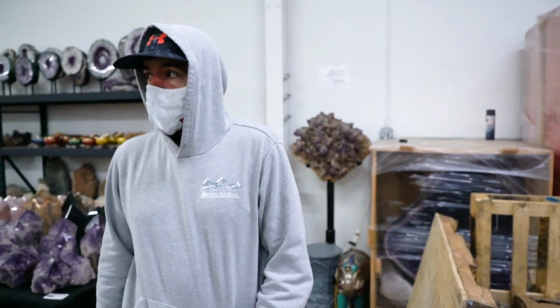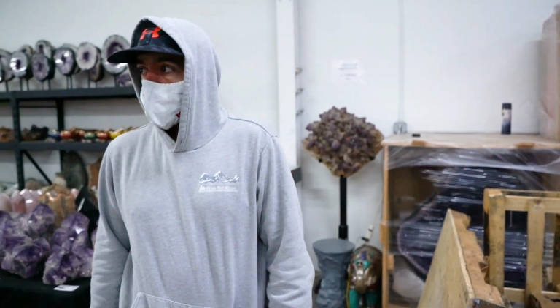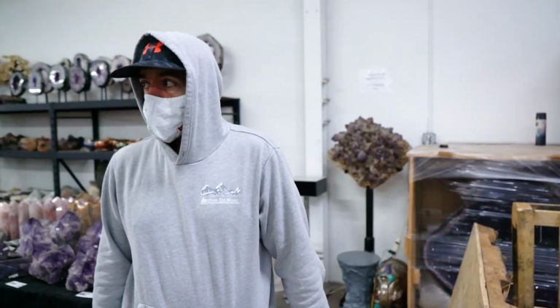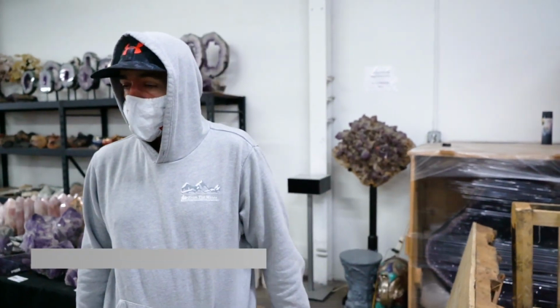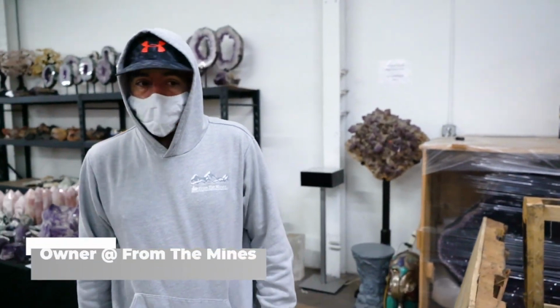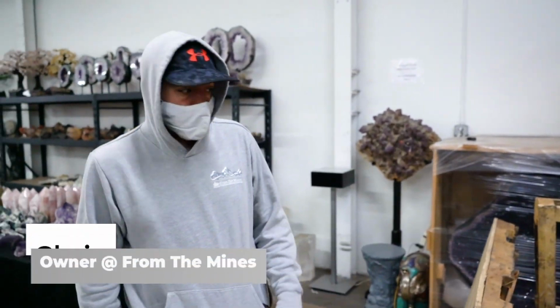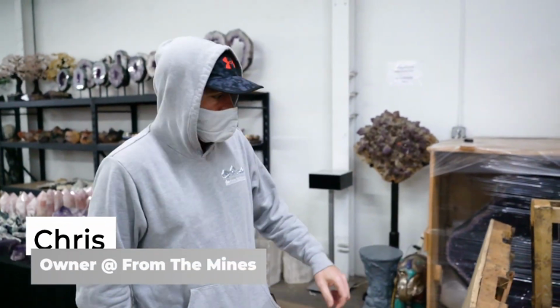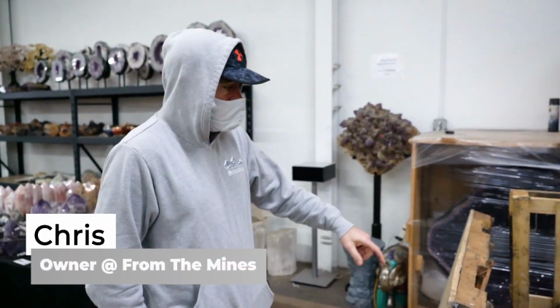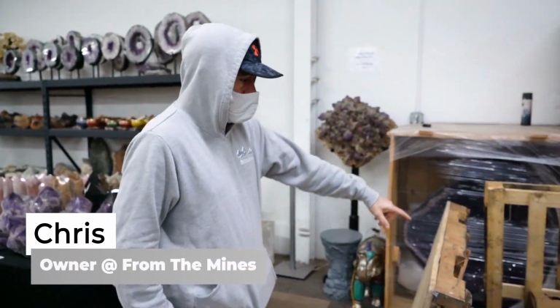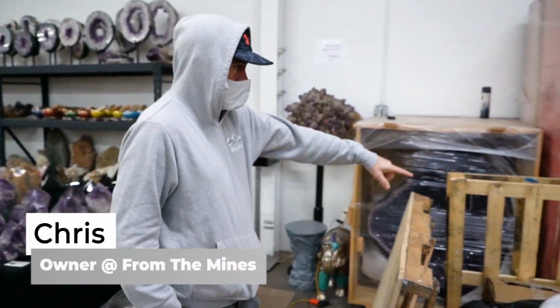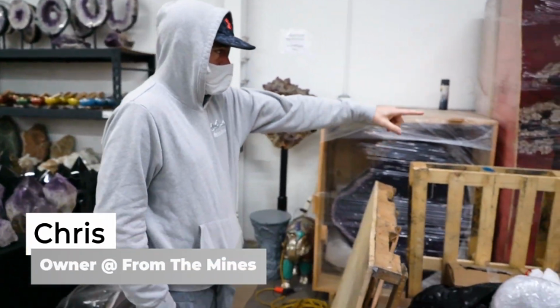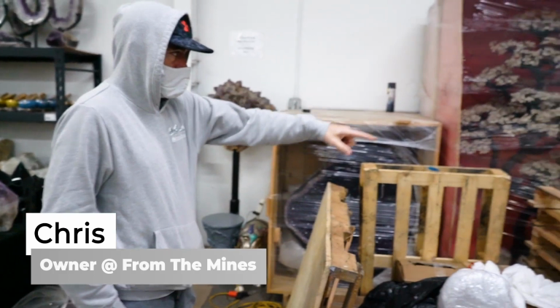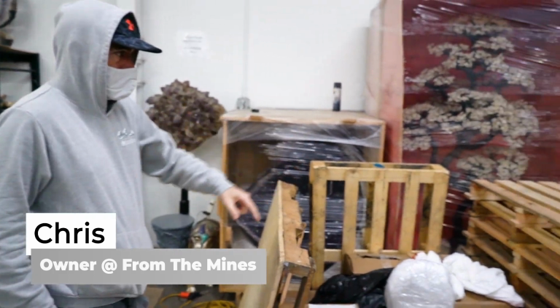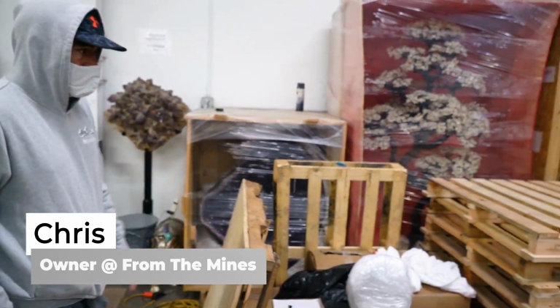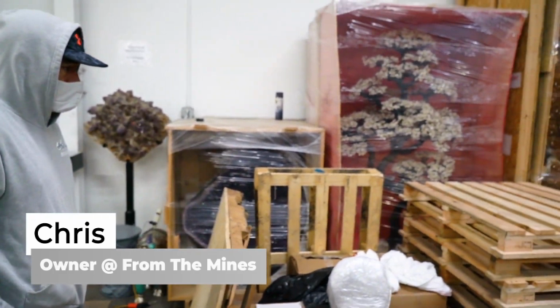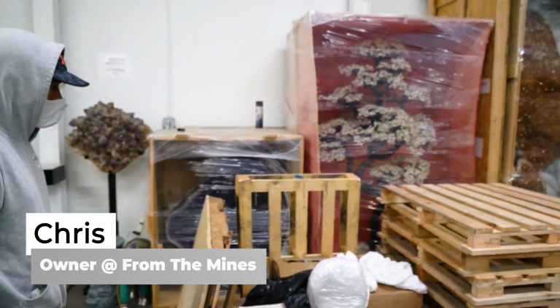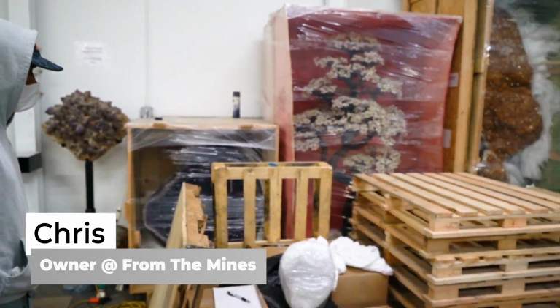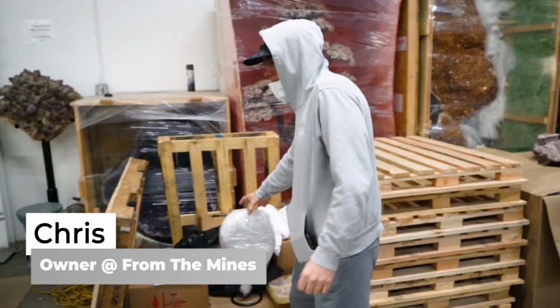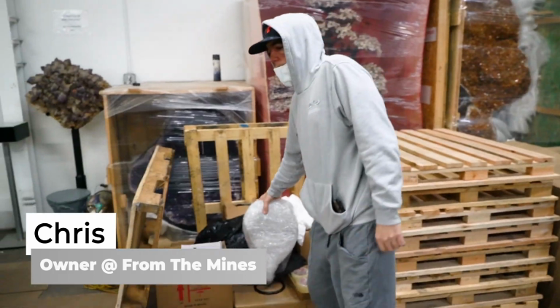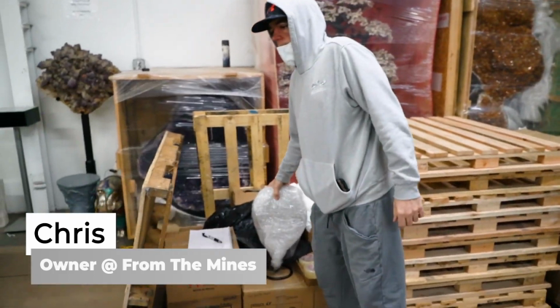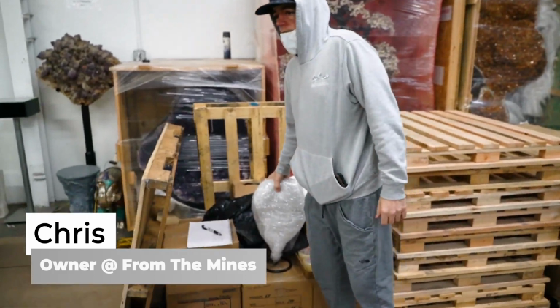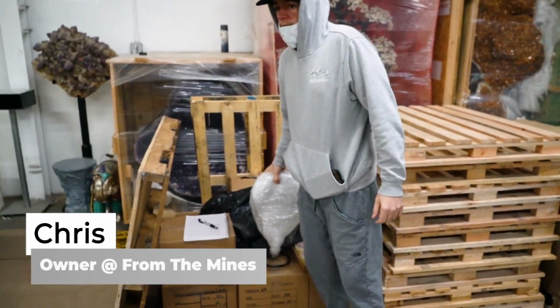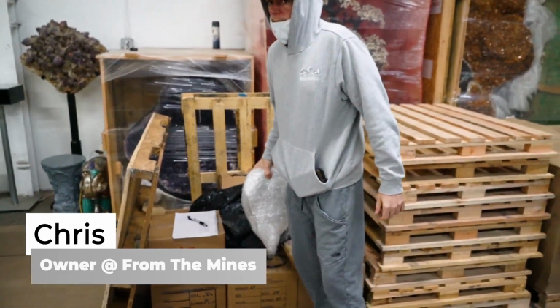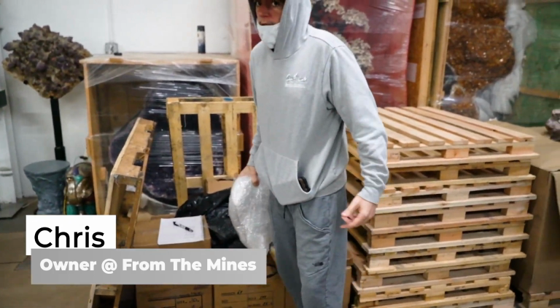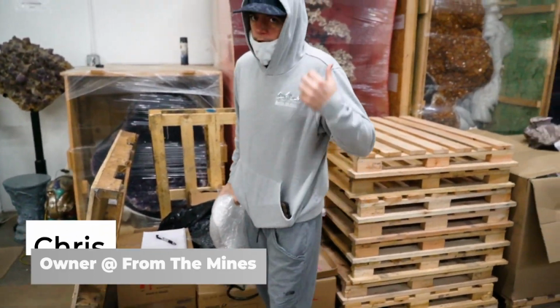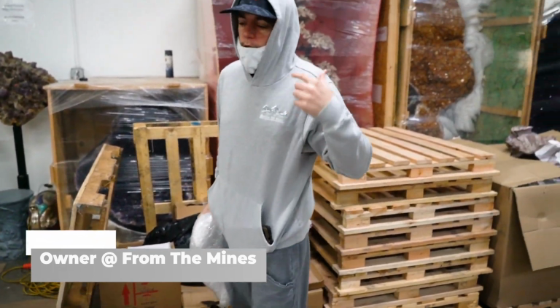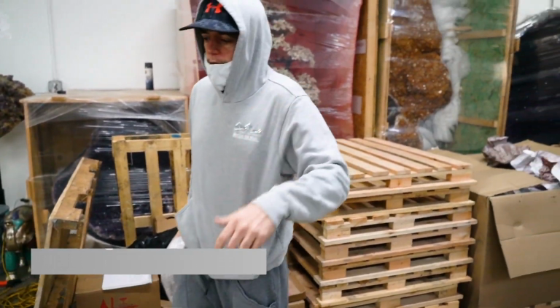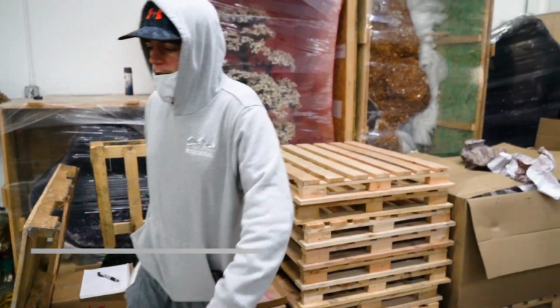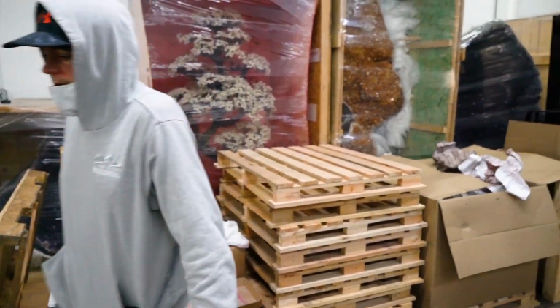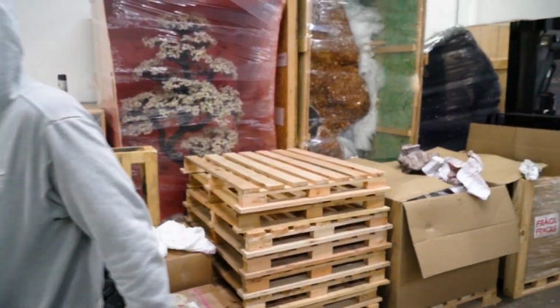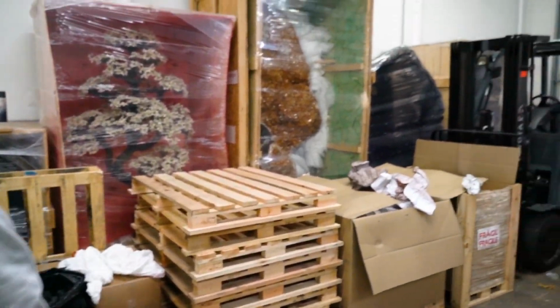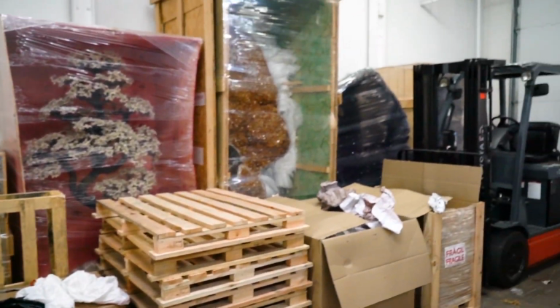Melvin, can you help me out for a second? Can you get these pallets out of the way? We'll clean this out so we can actually show the pieces and they're not blocked.